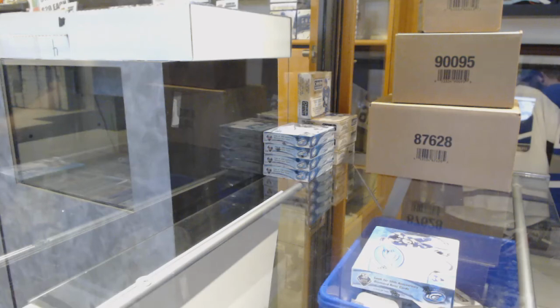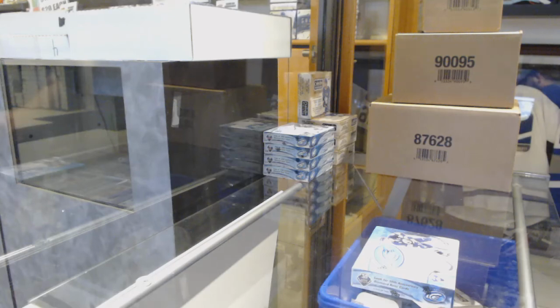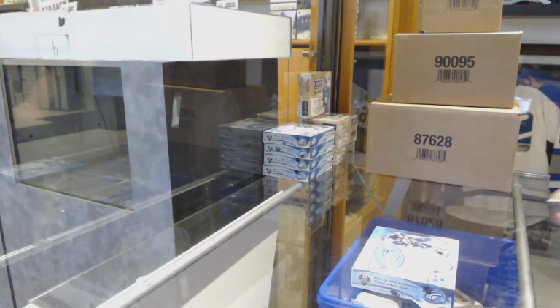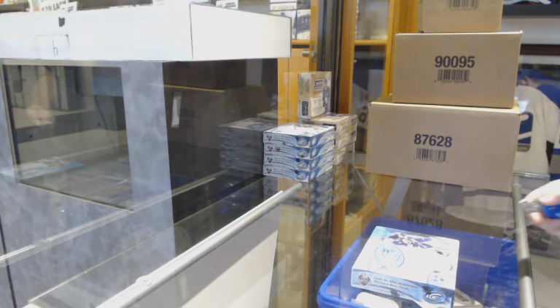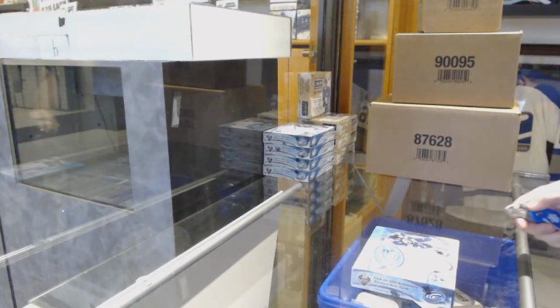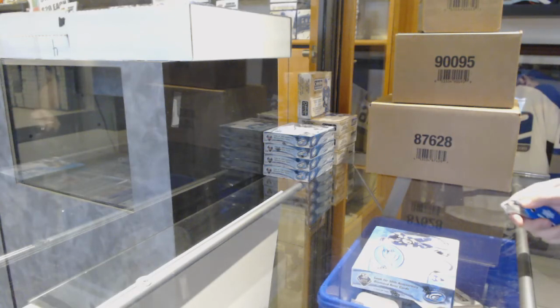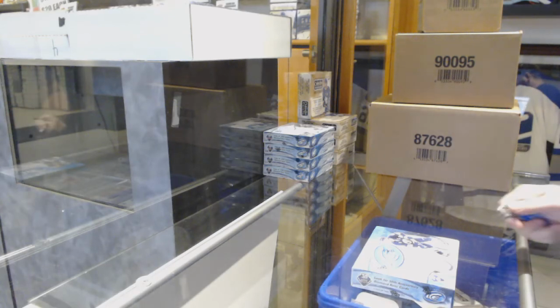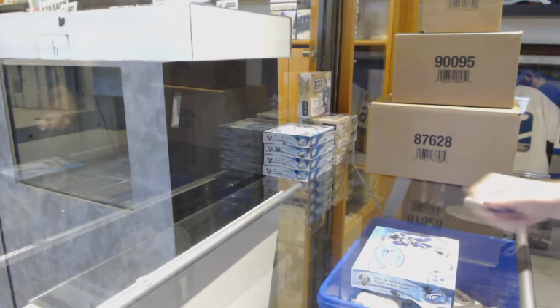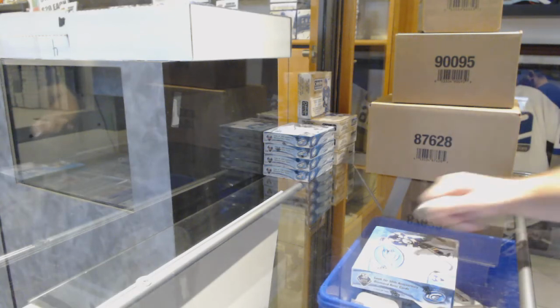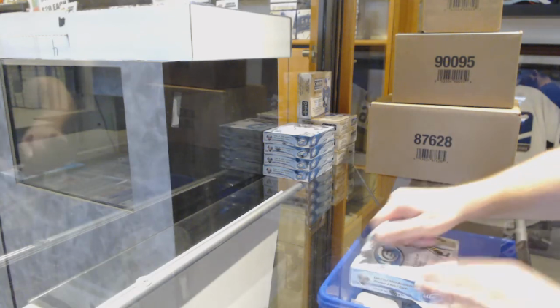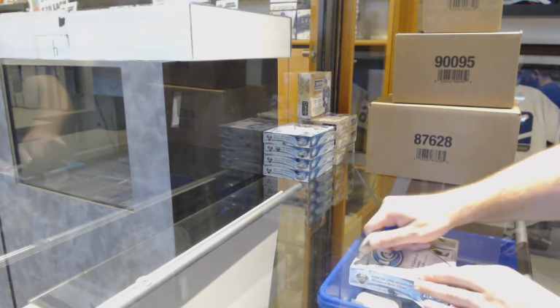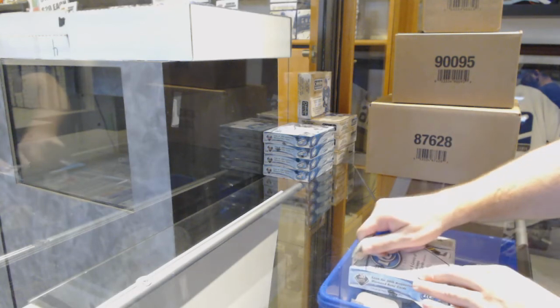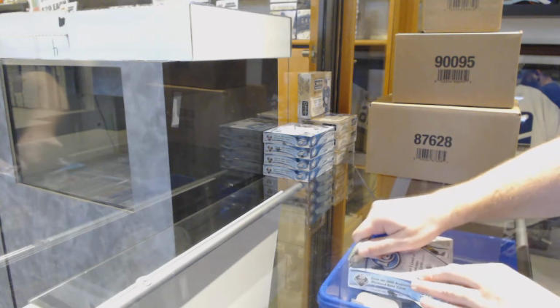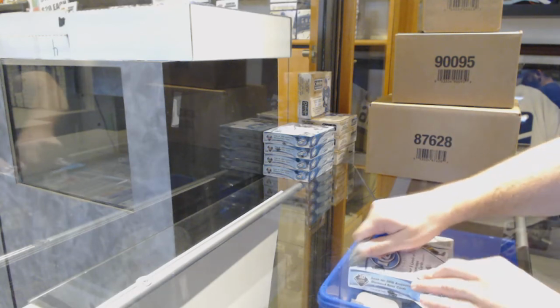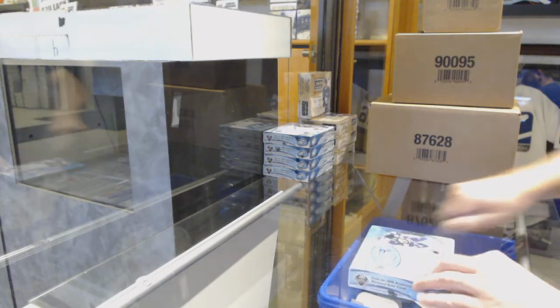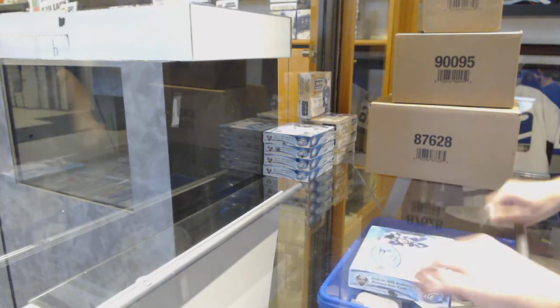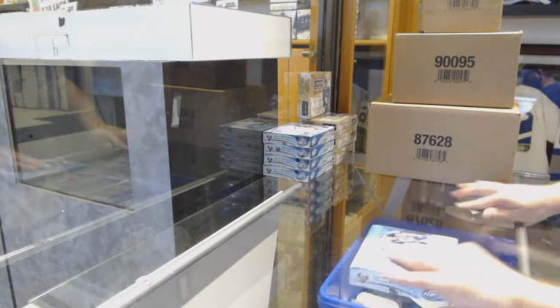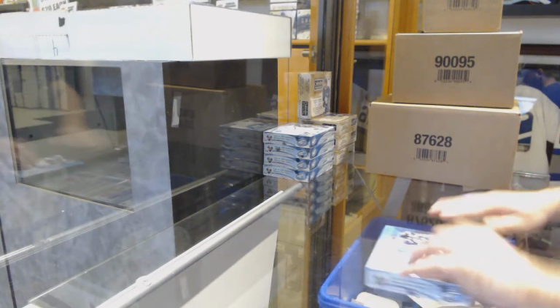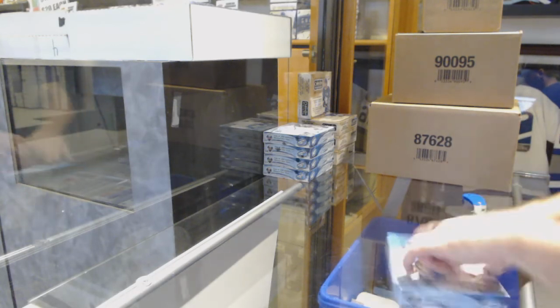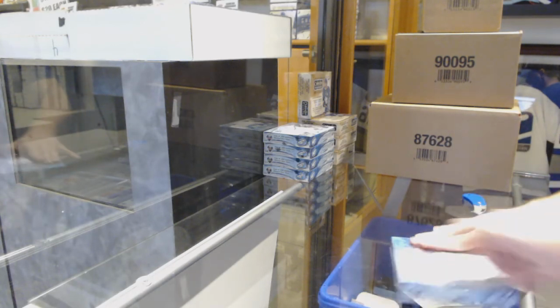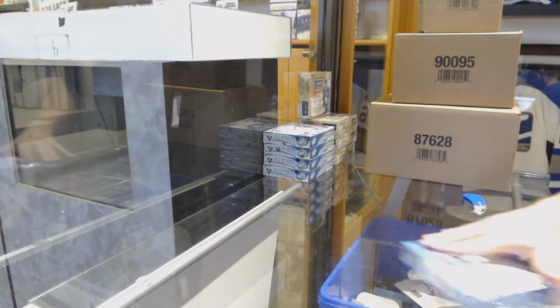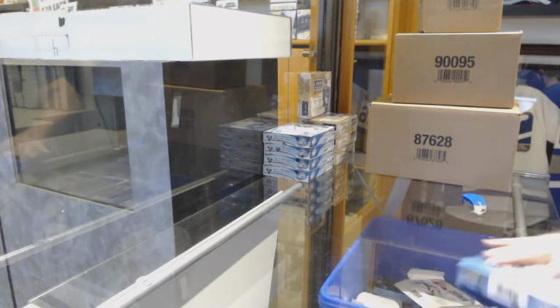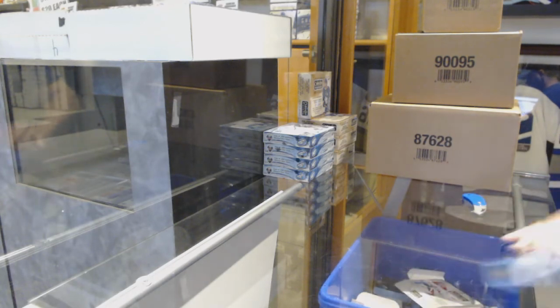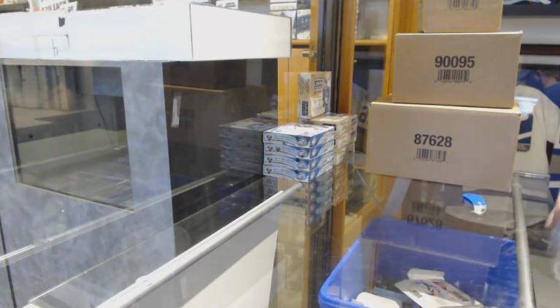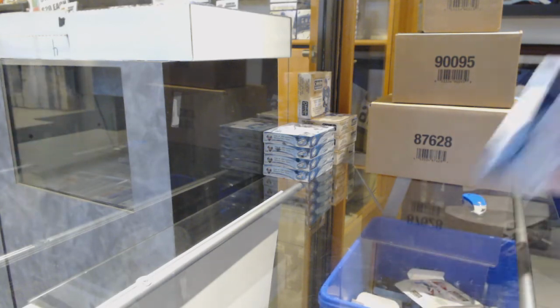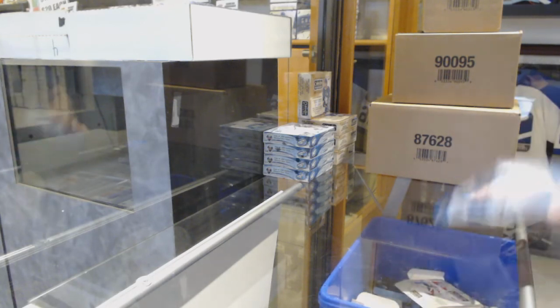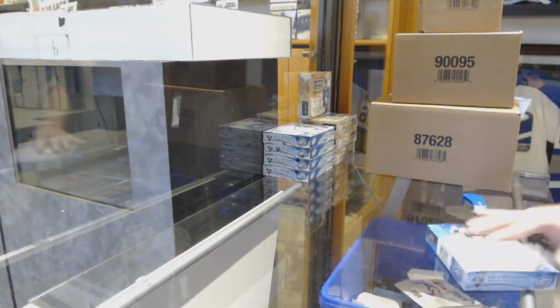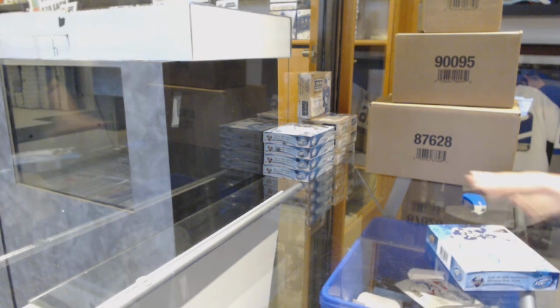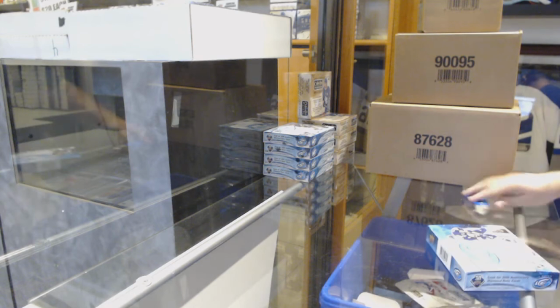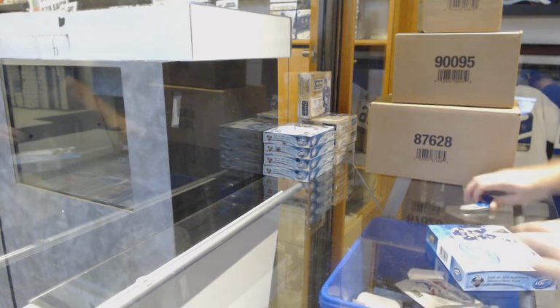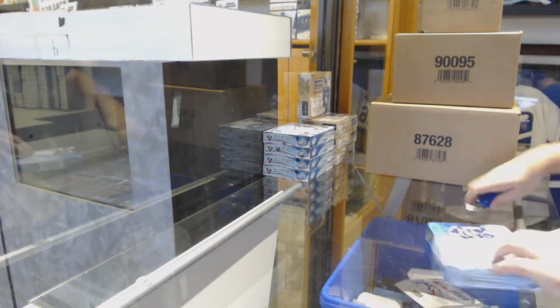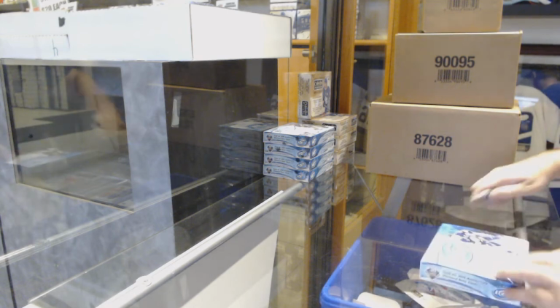Here we go, C&T break number 9883, we have the 5 box ice break.